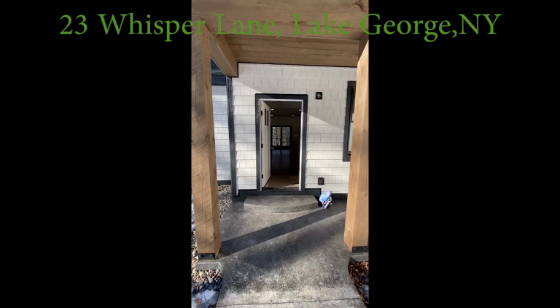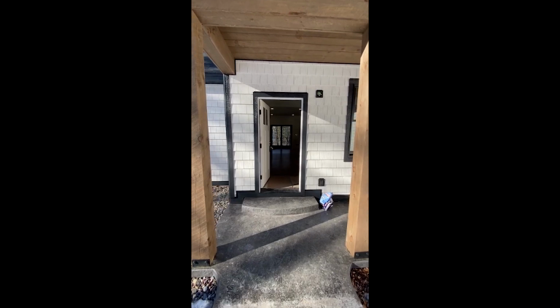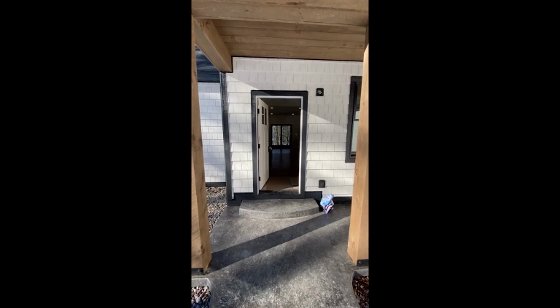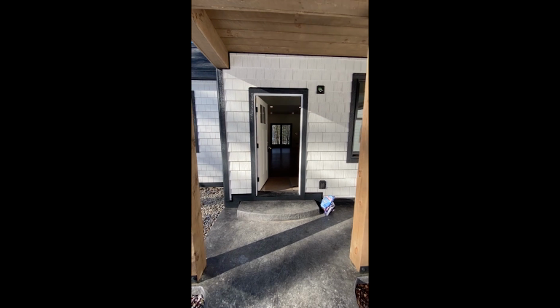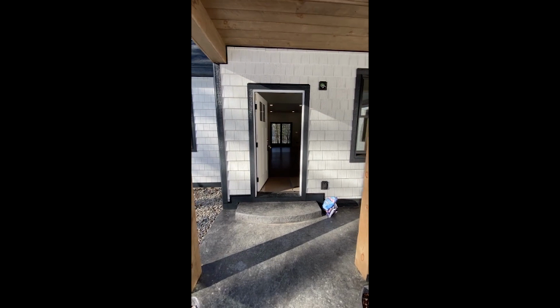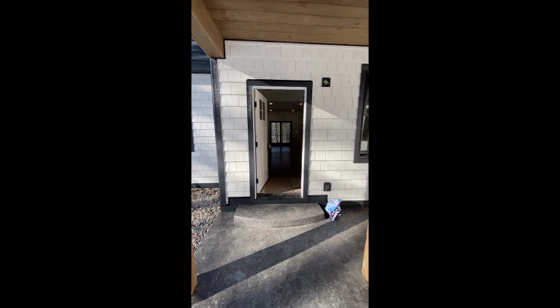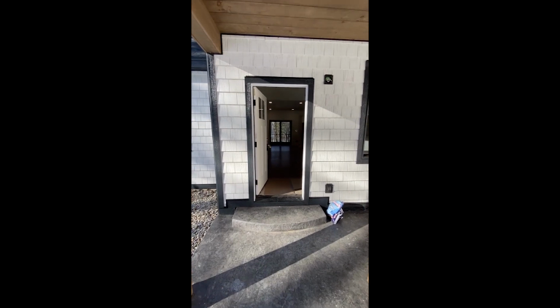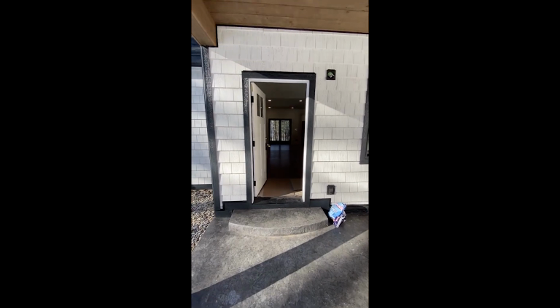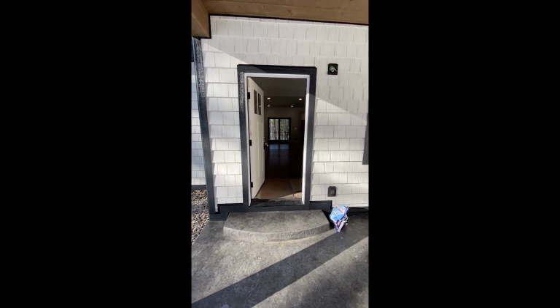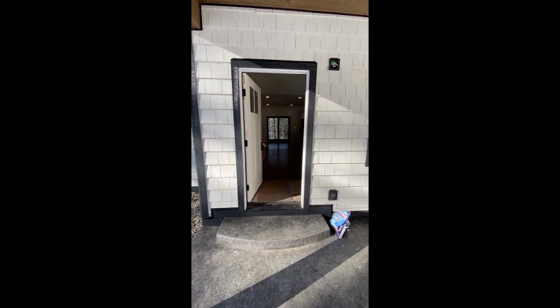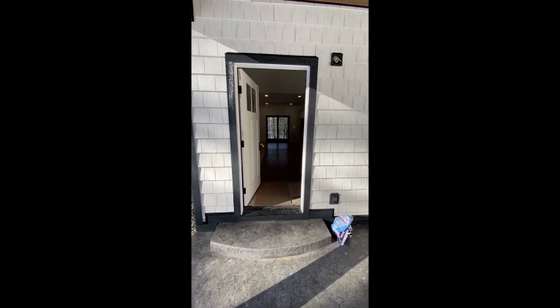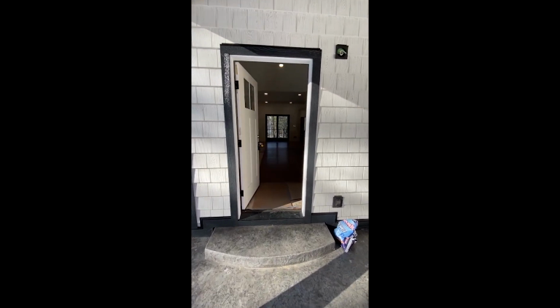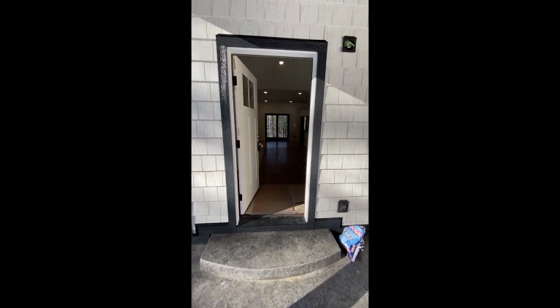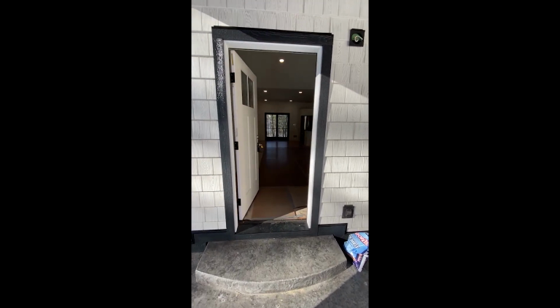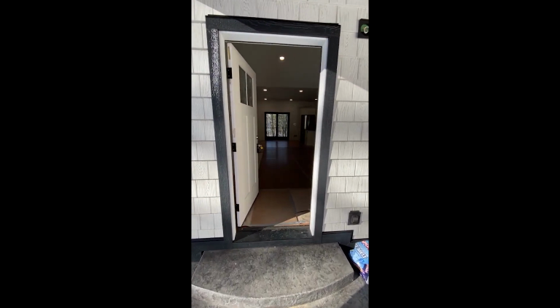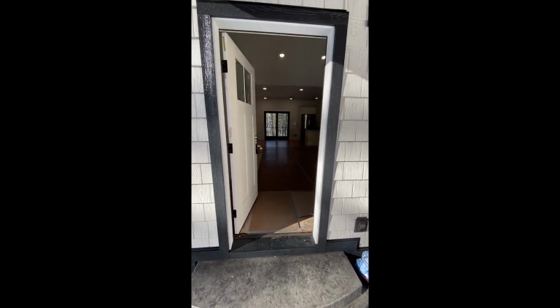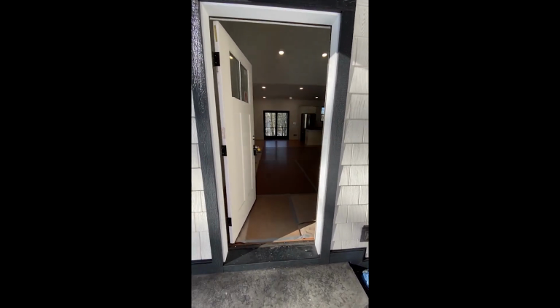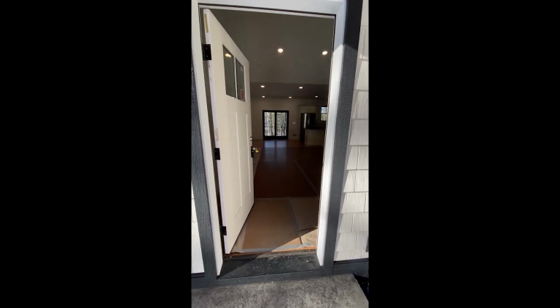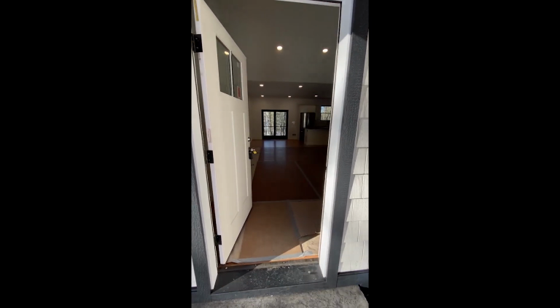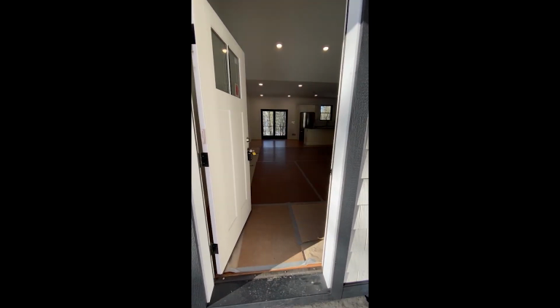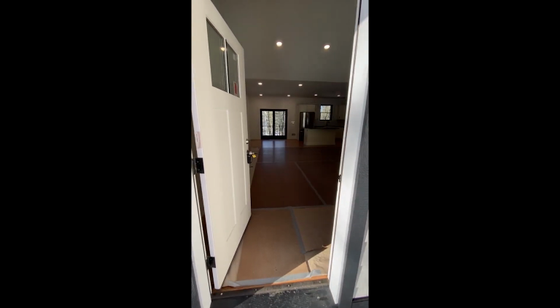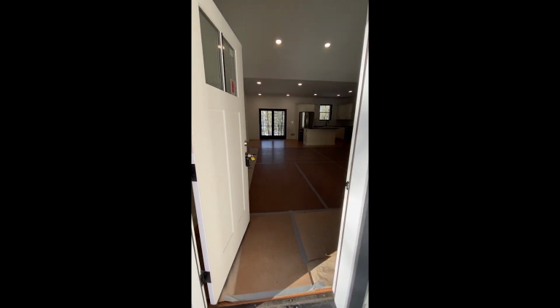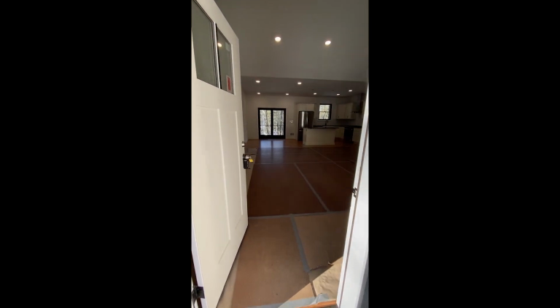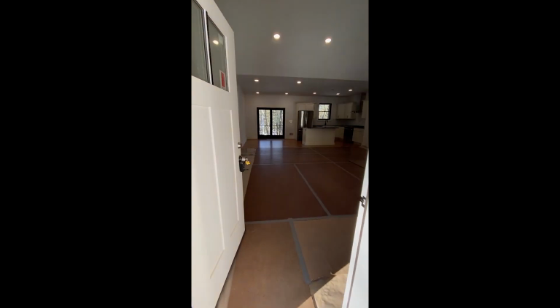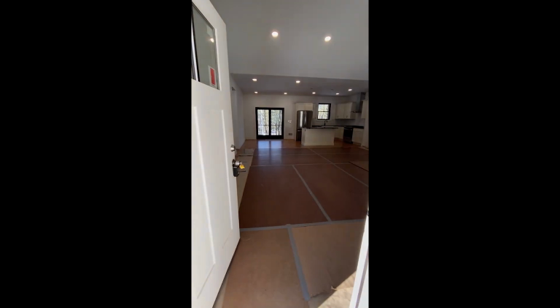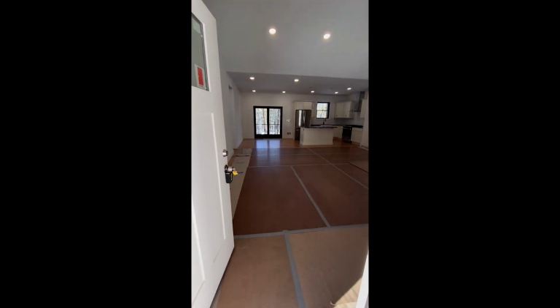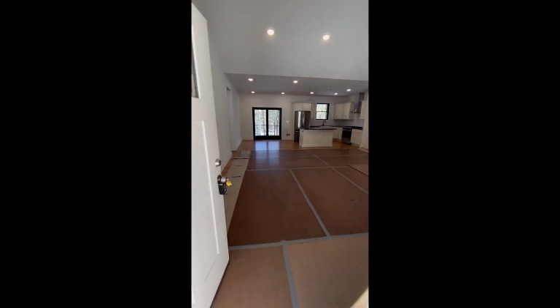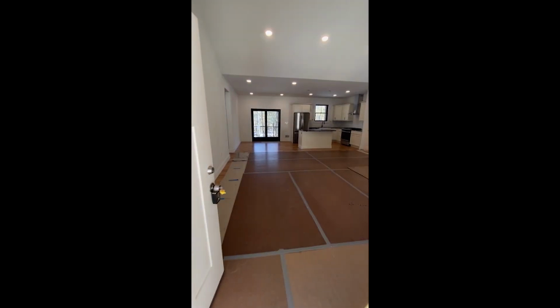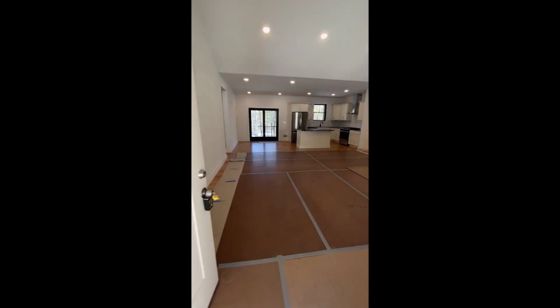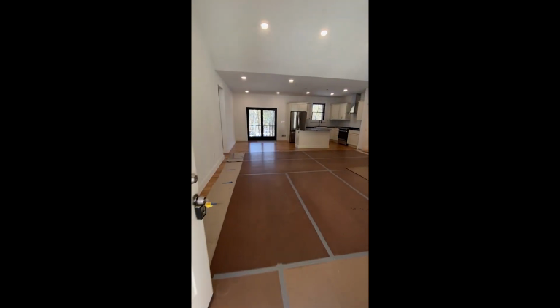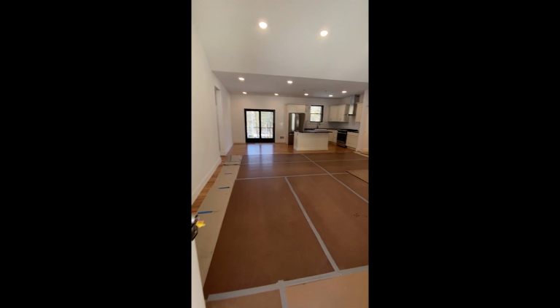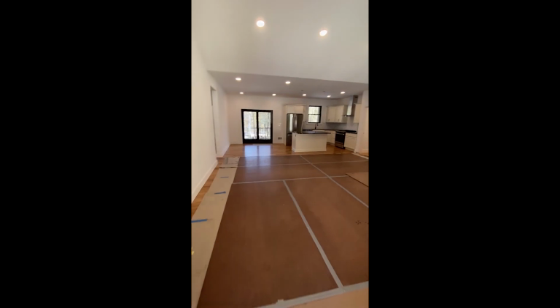This is the model home at Whisper Glen in Lake George.